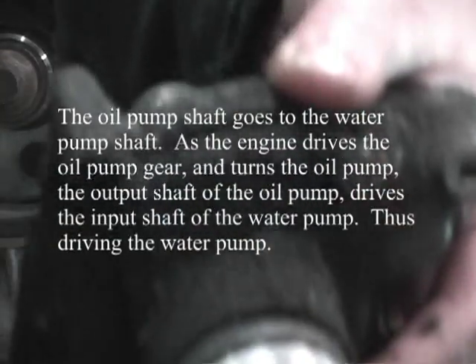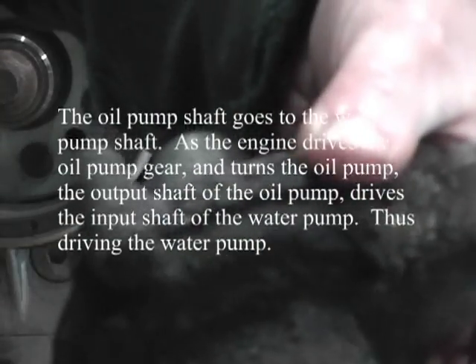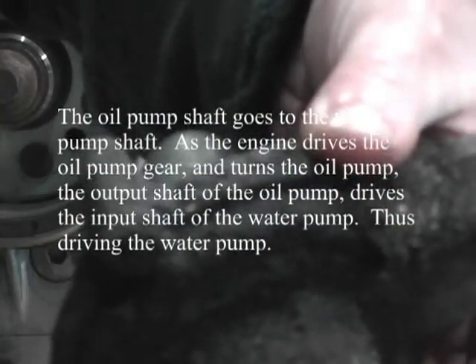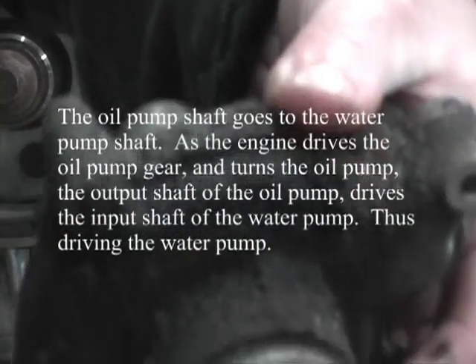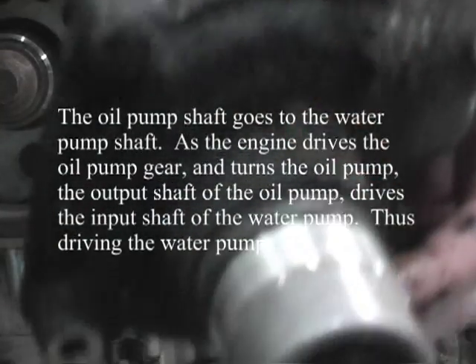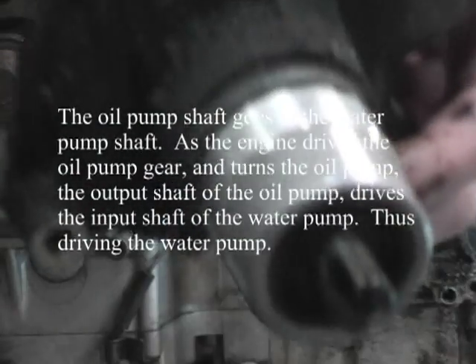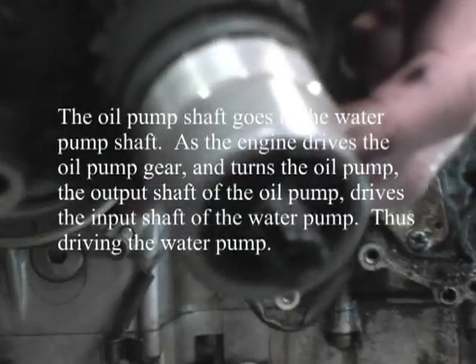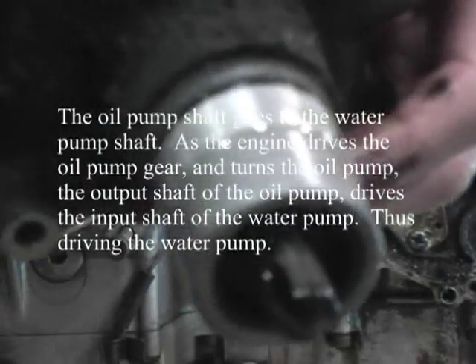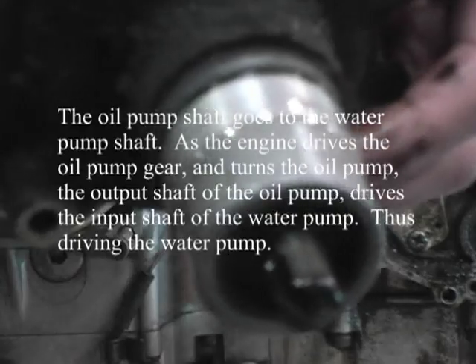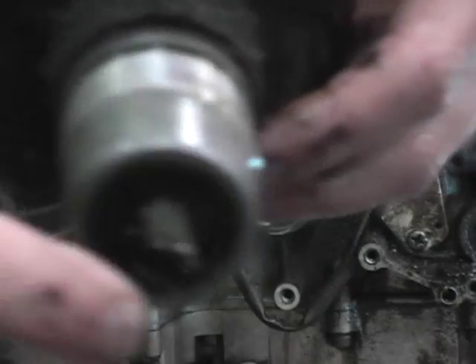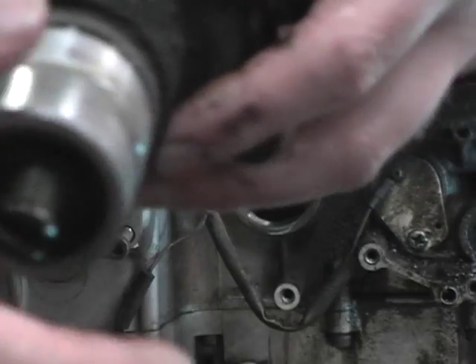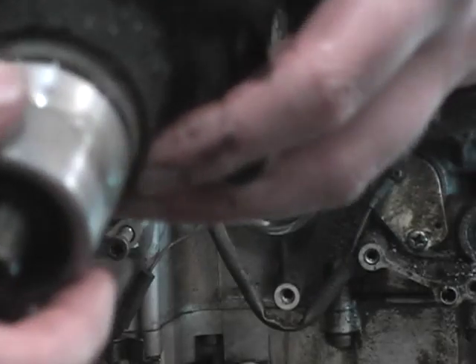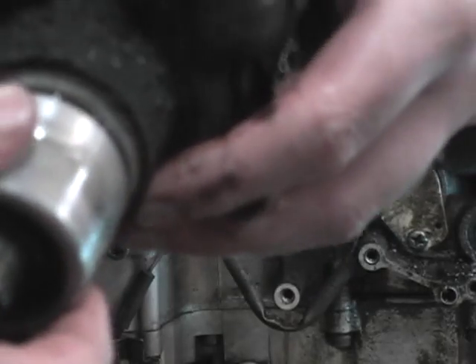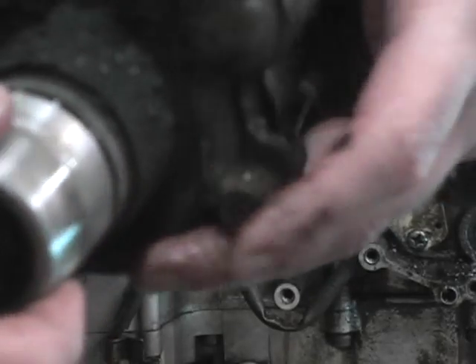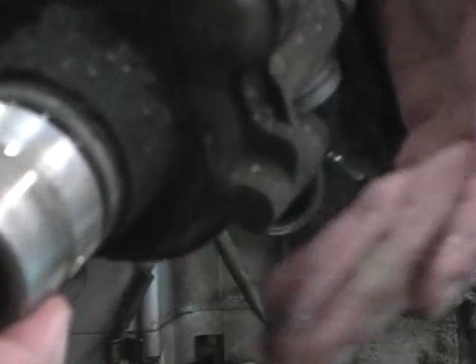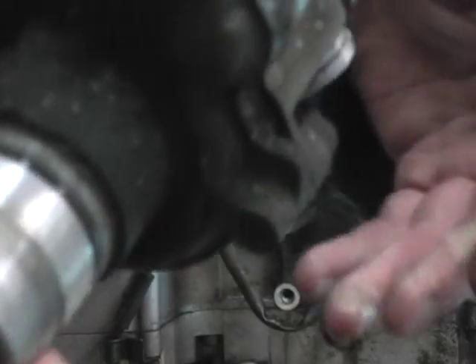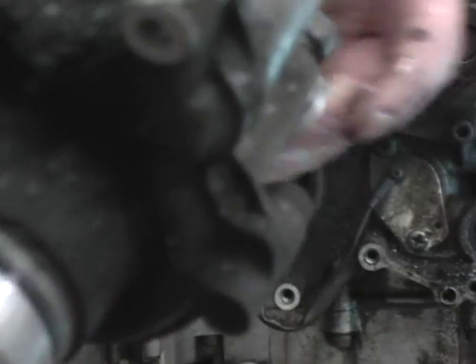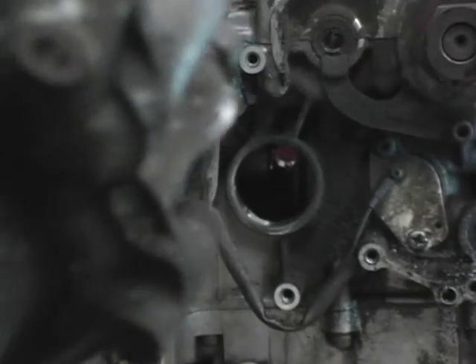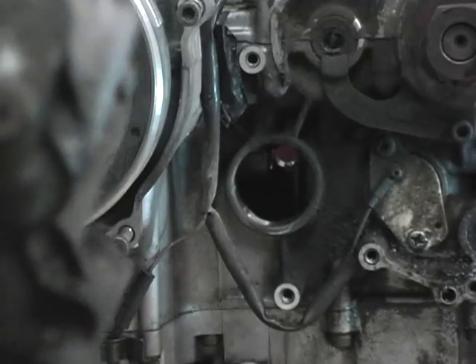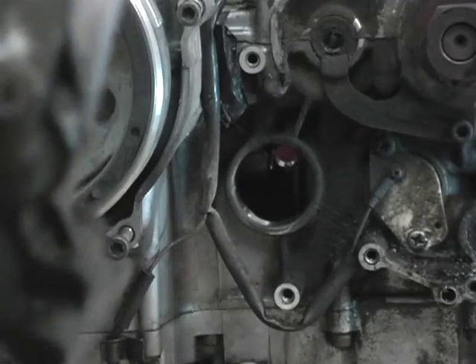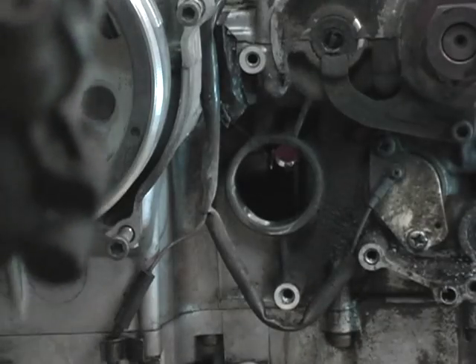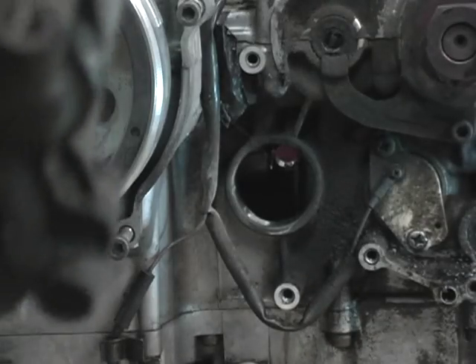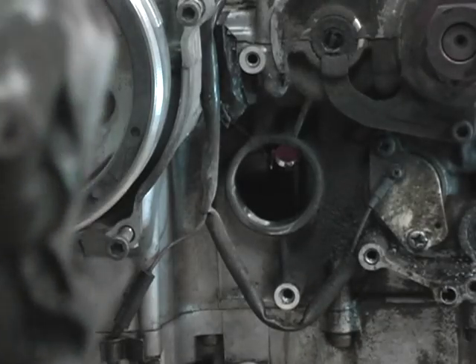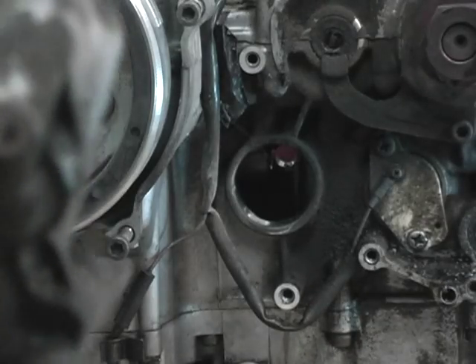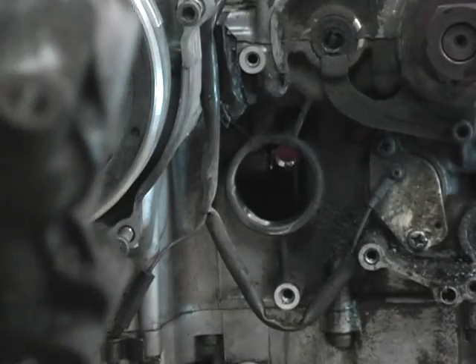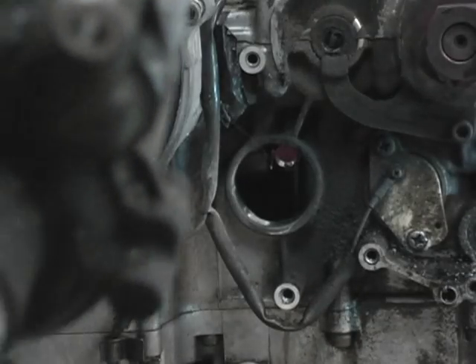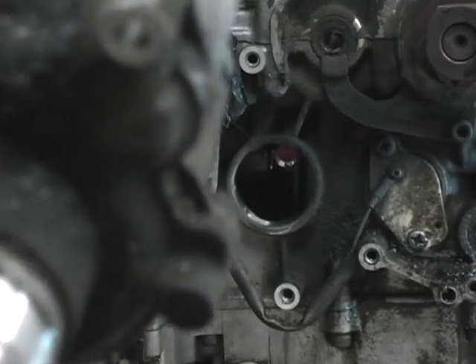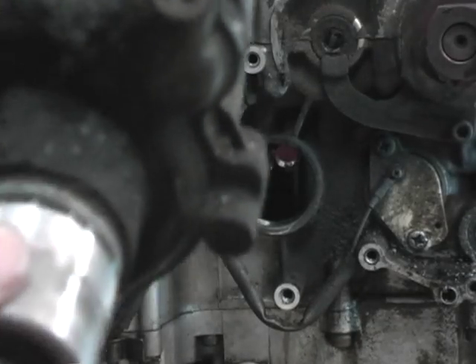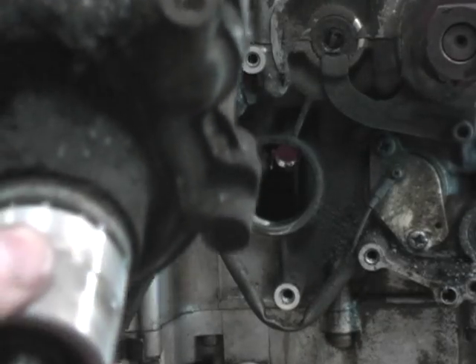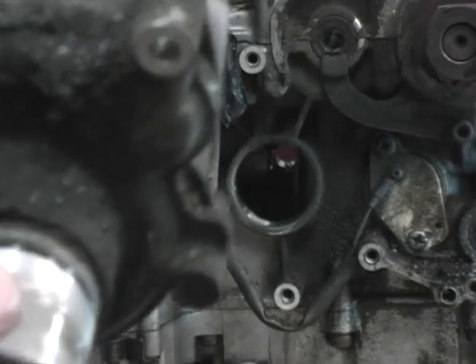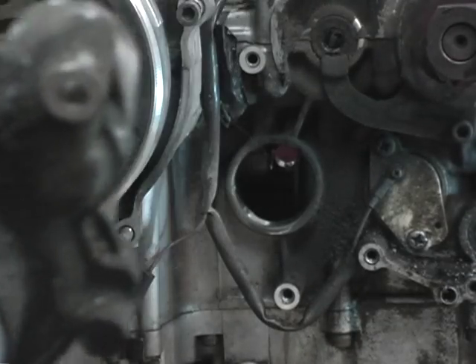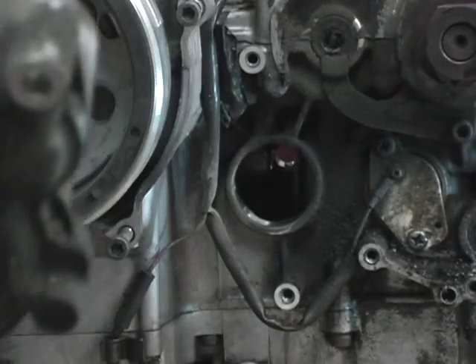A little coolant left in there still, as always. And that's all there is for removing a water pump.